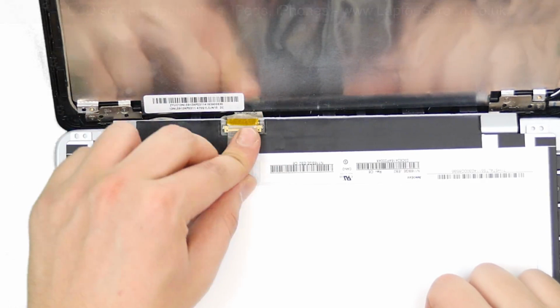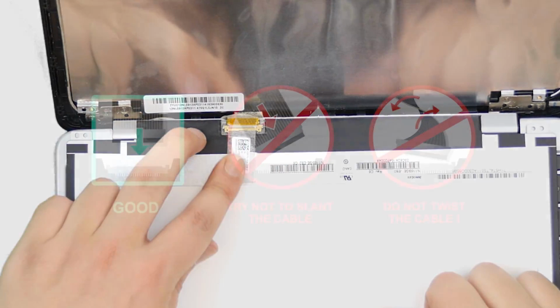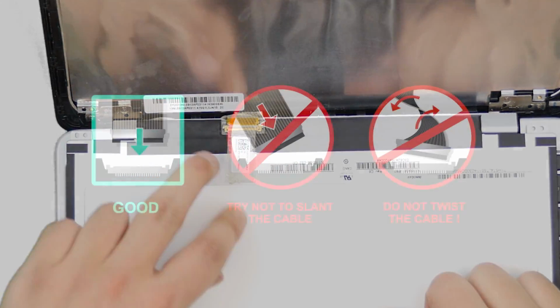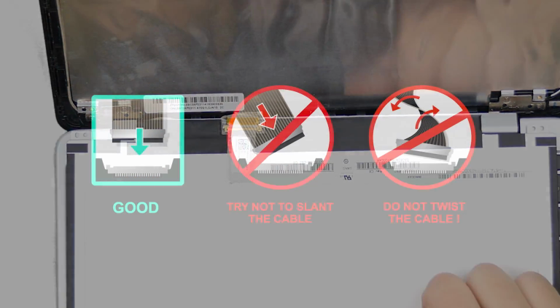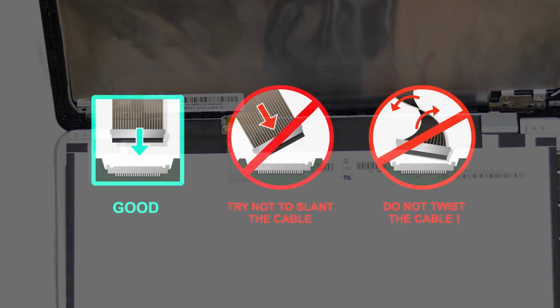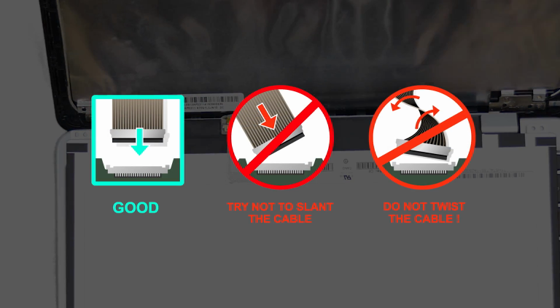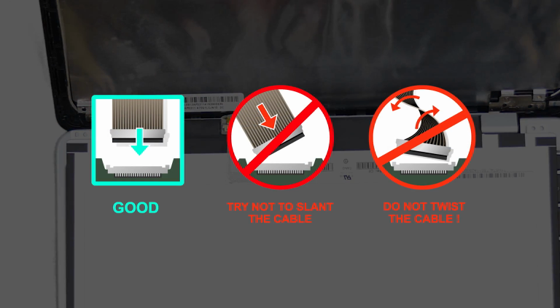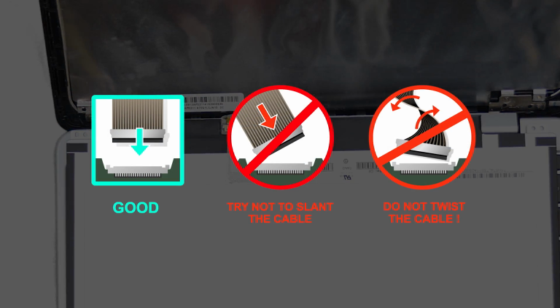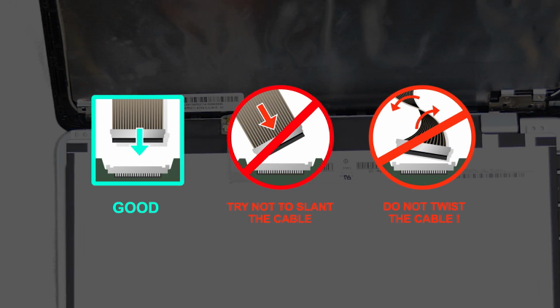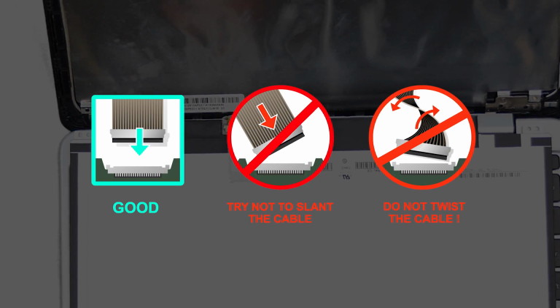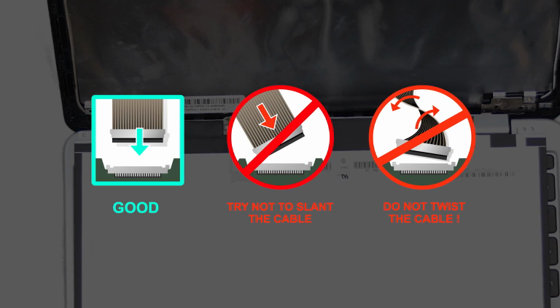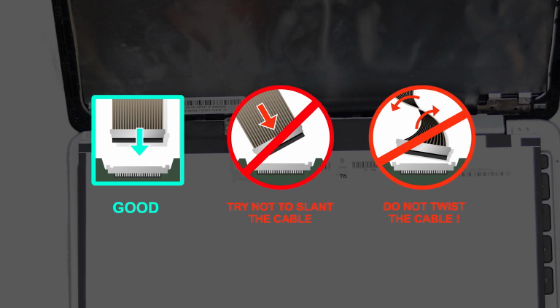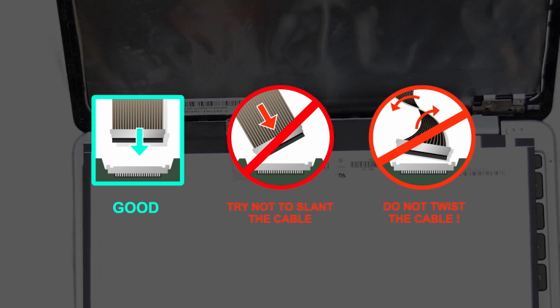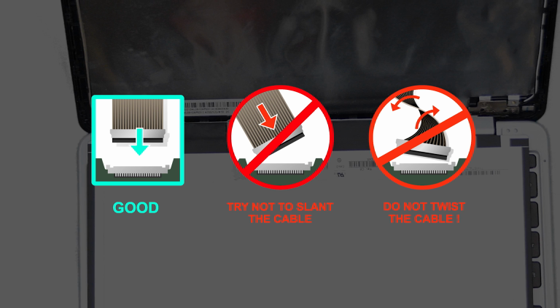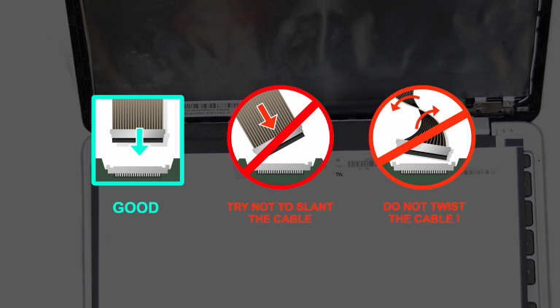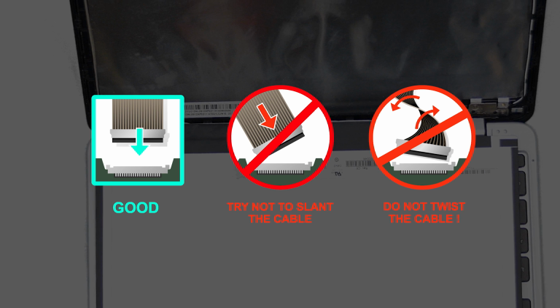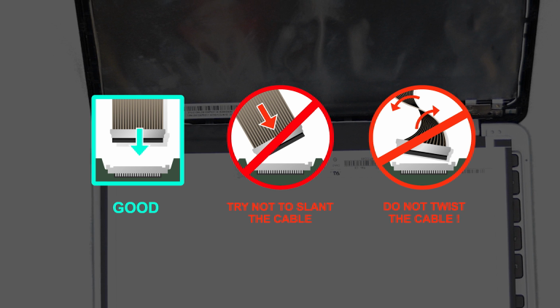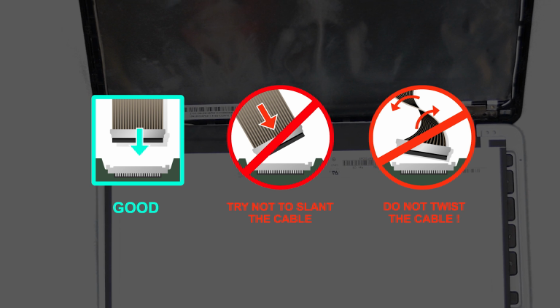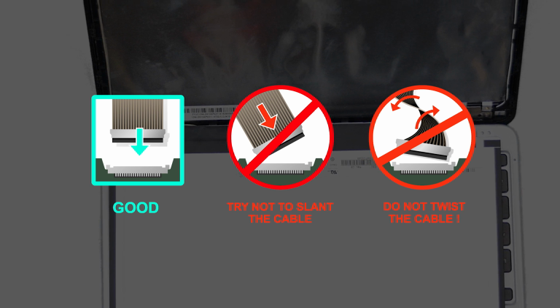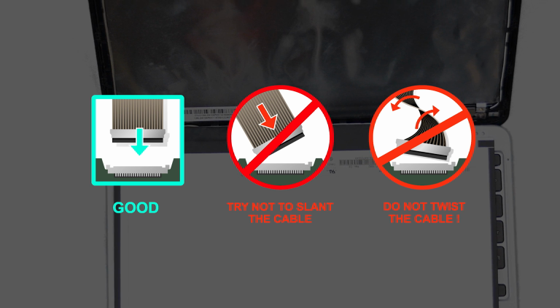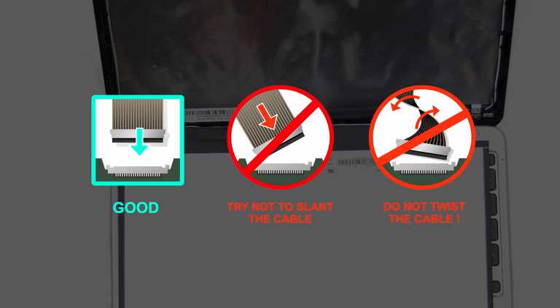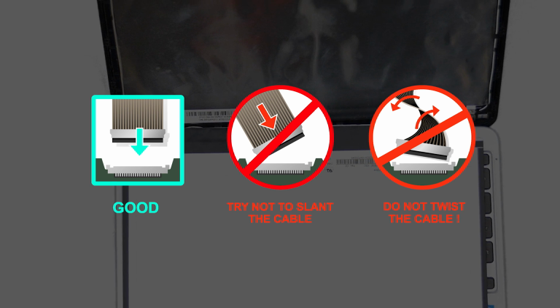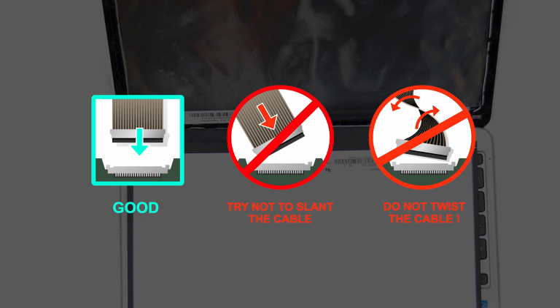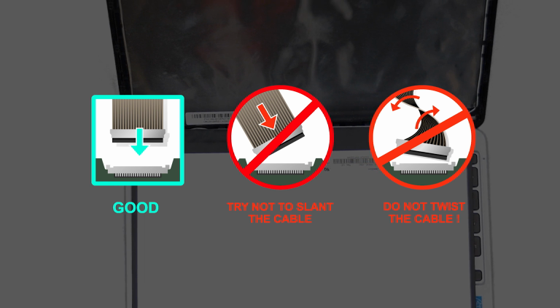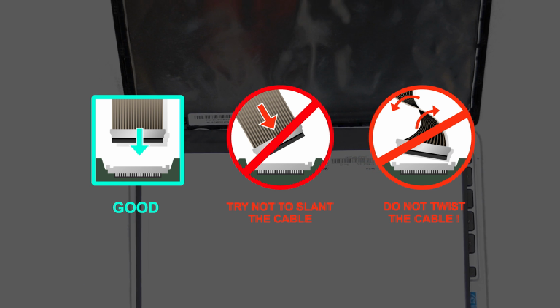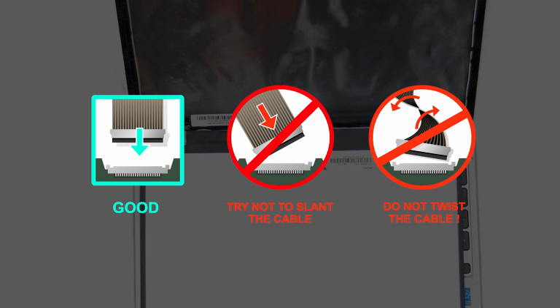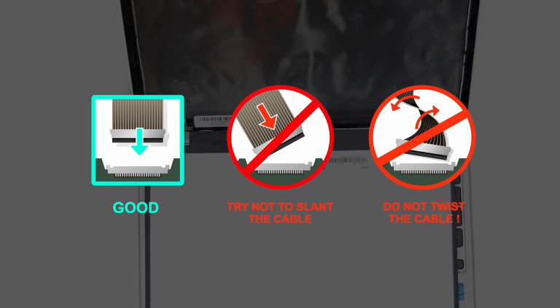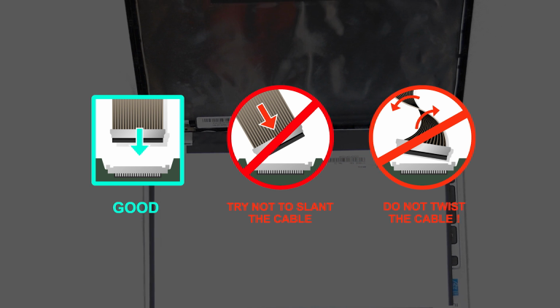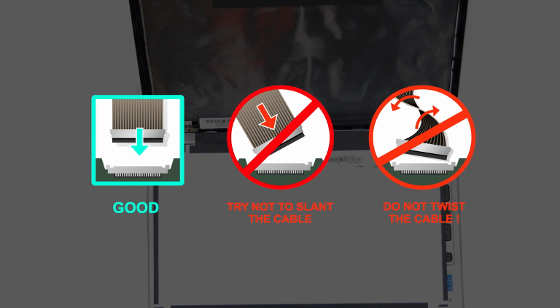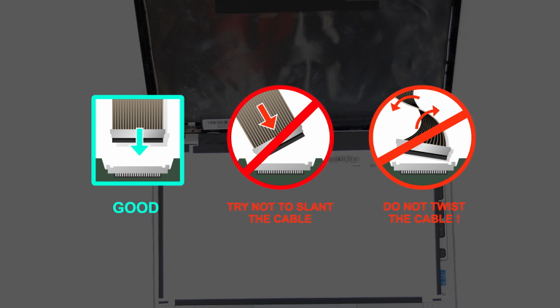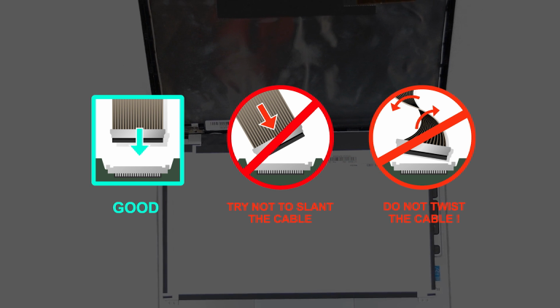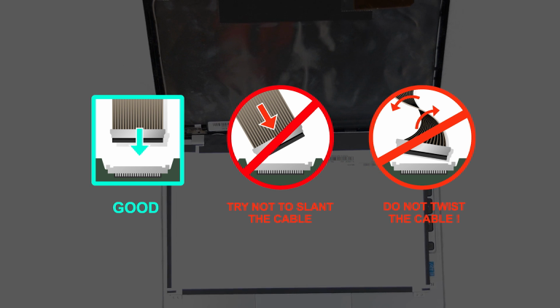Caution: it is very important not to force any connectors. All connectors are very fragile.